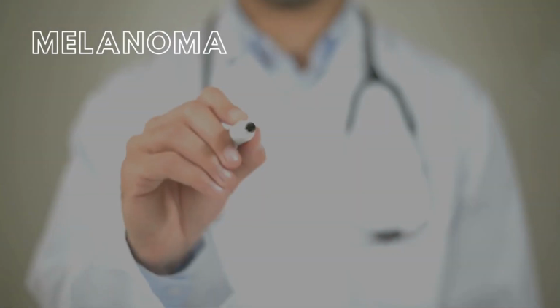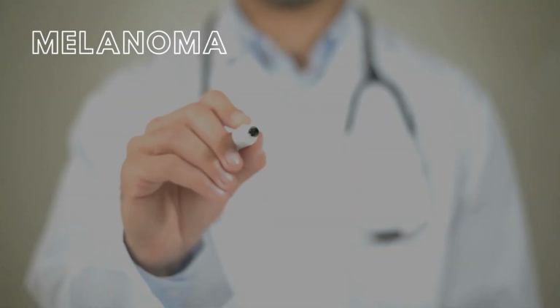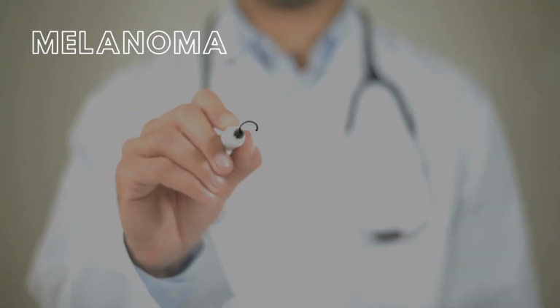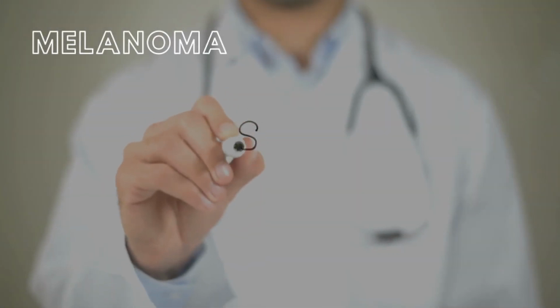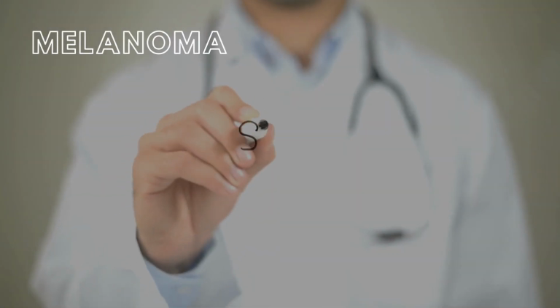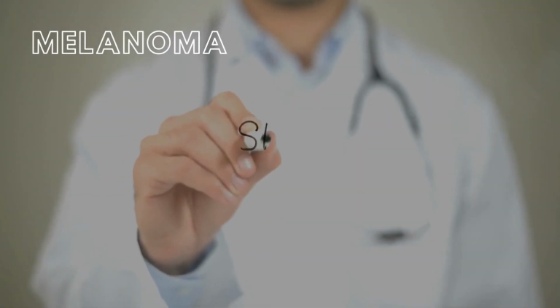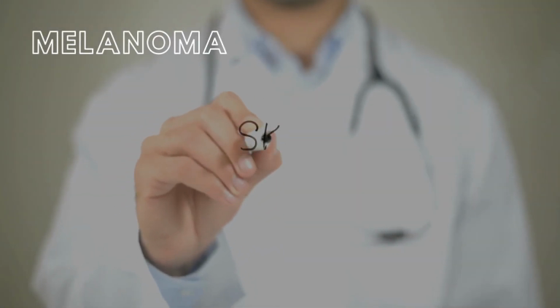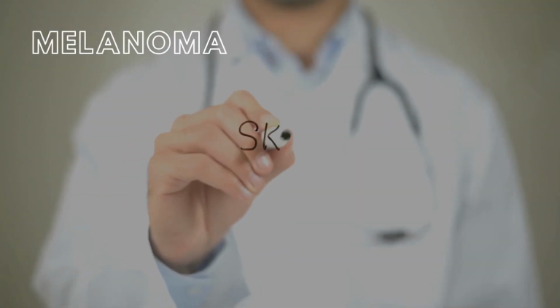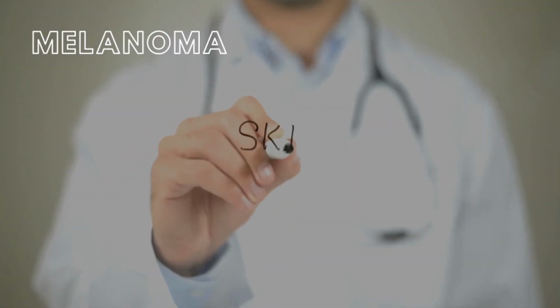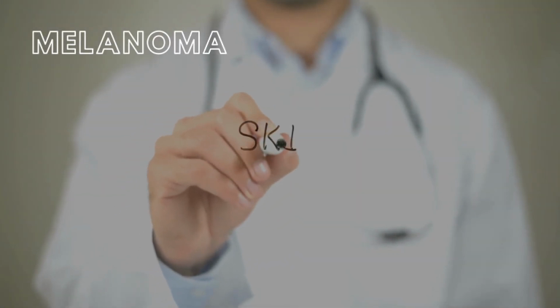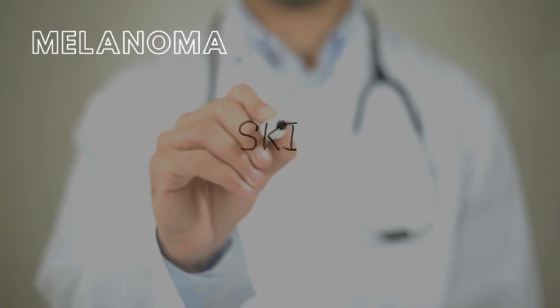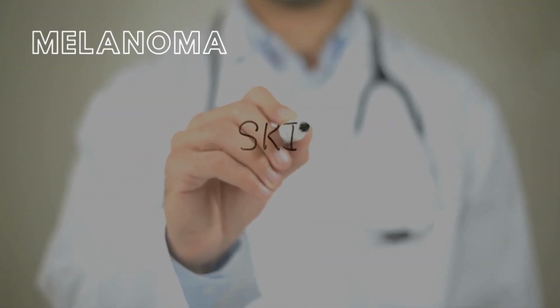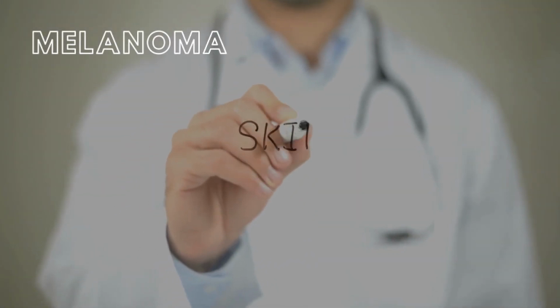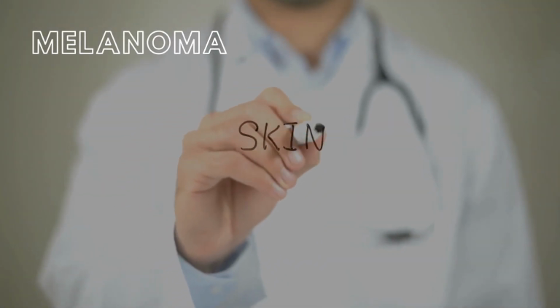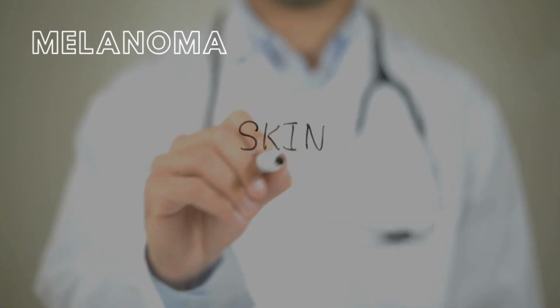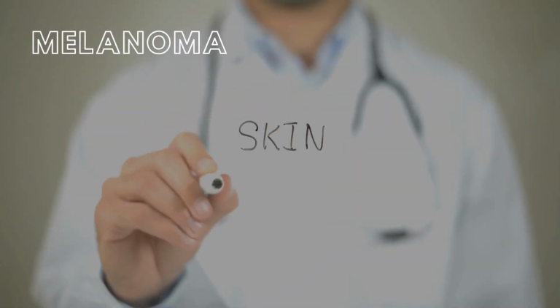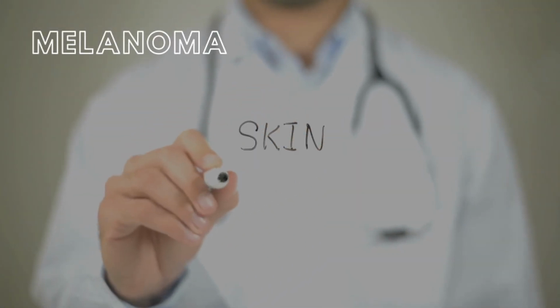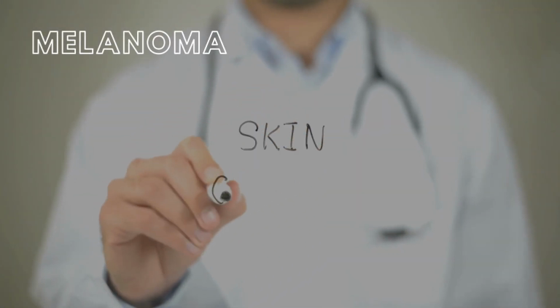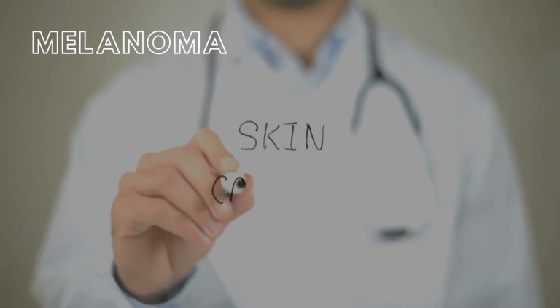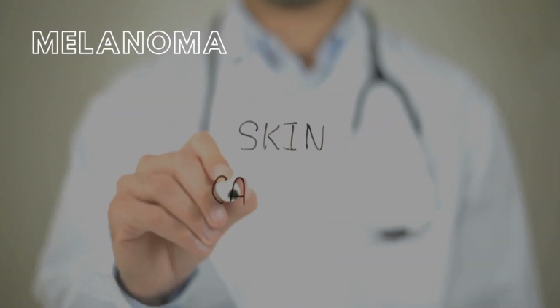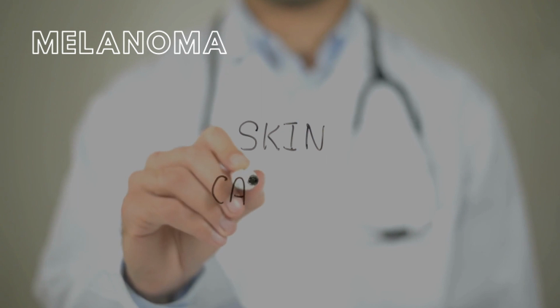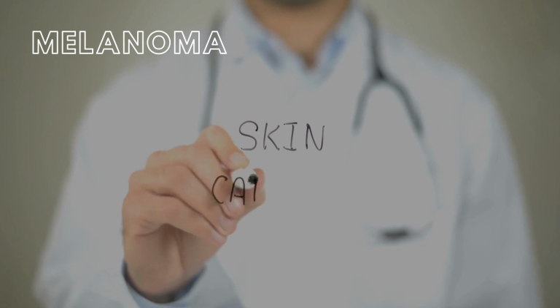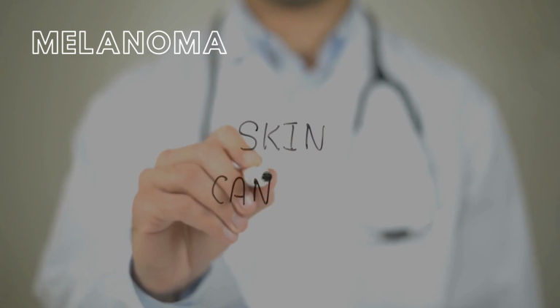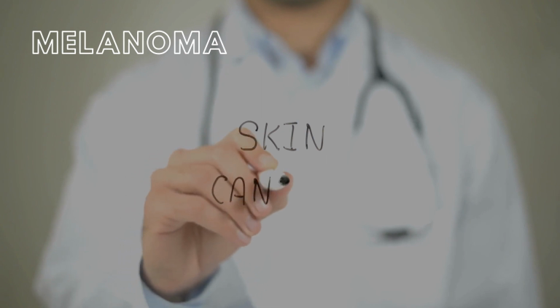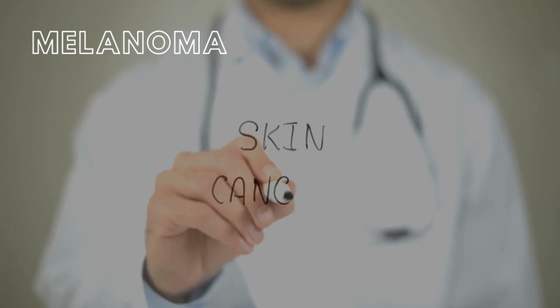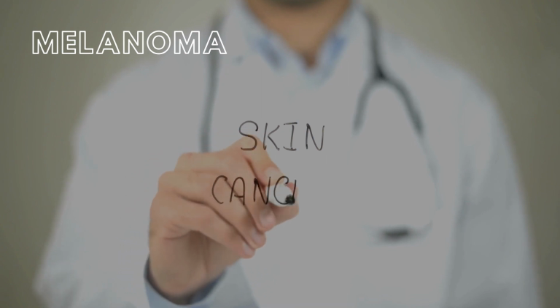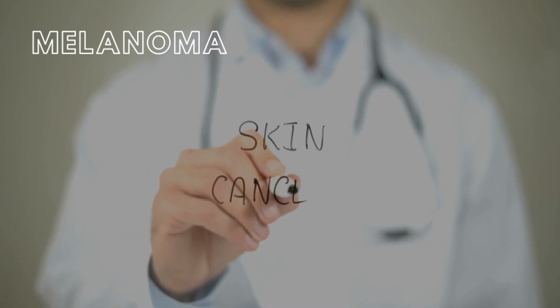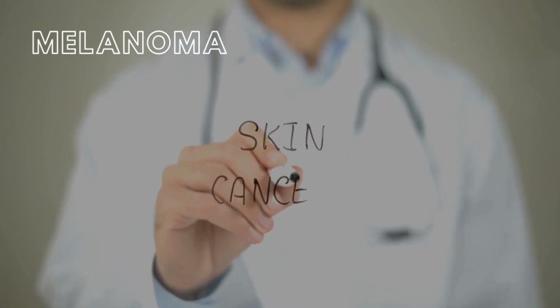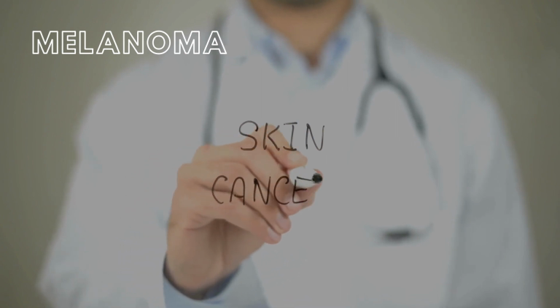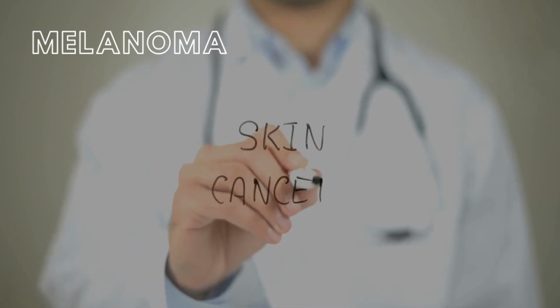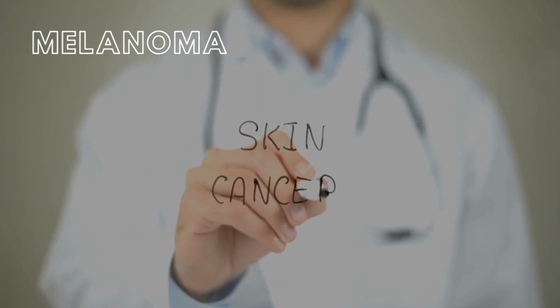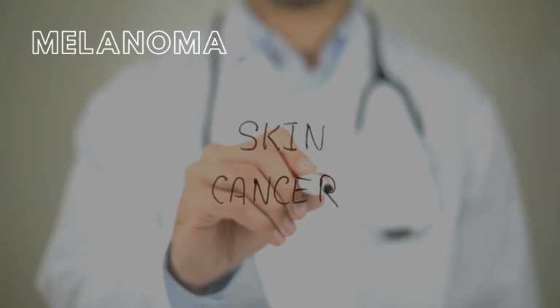Melanoma, the most dangerous form of skin cancer, affects the largest organ in the human body, the integument.